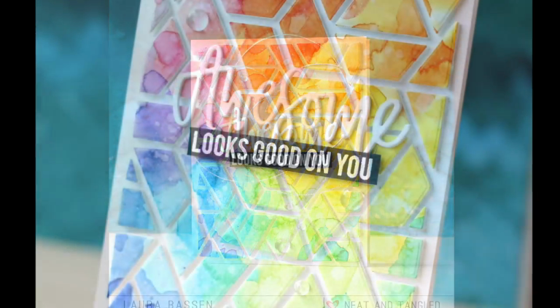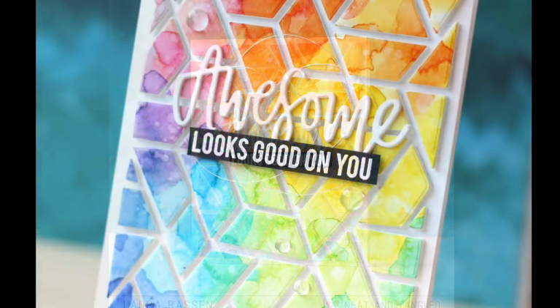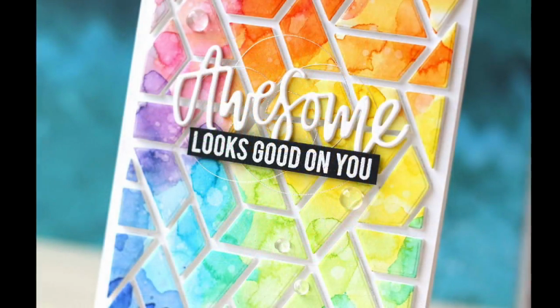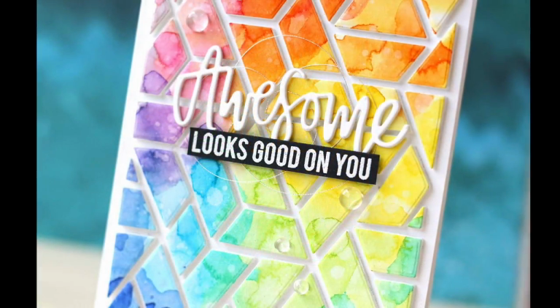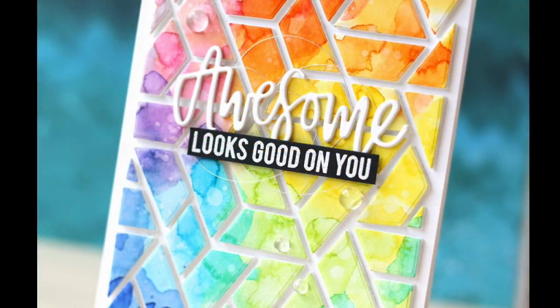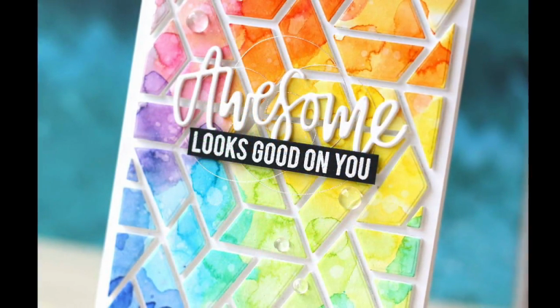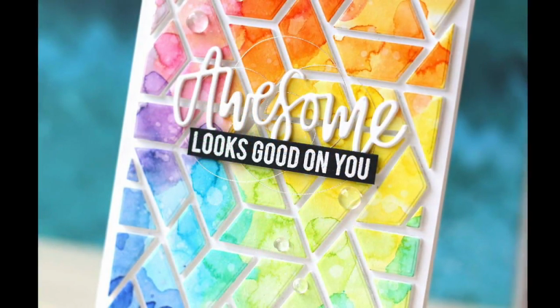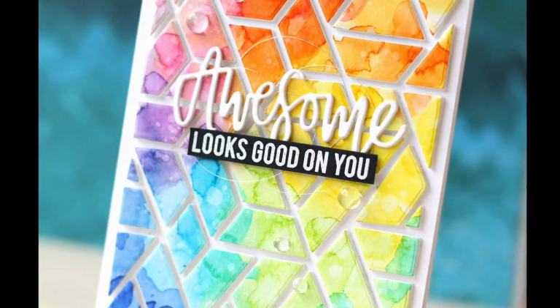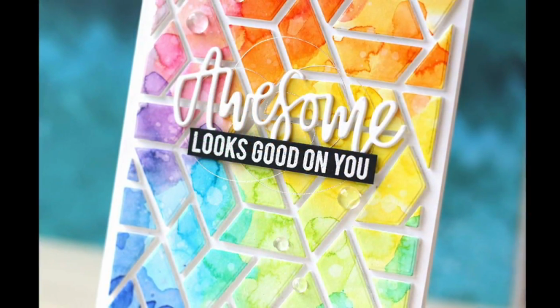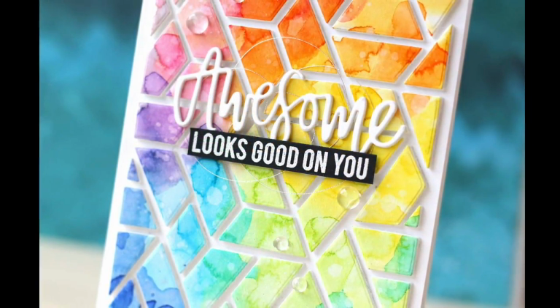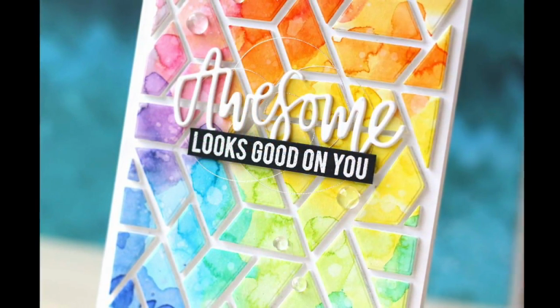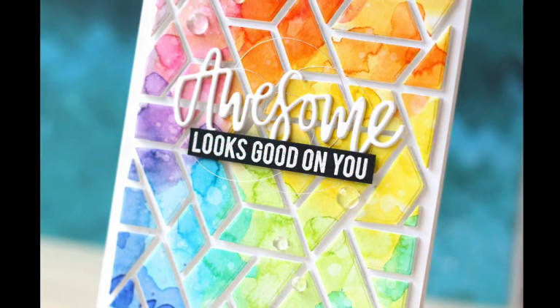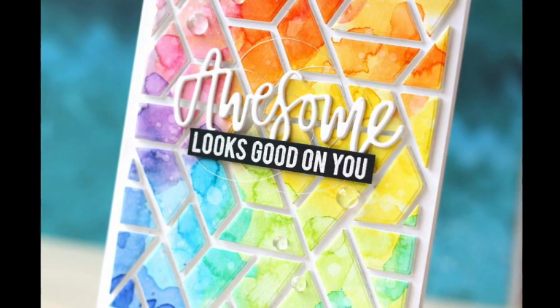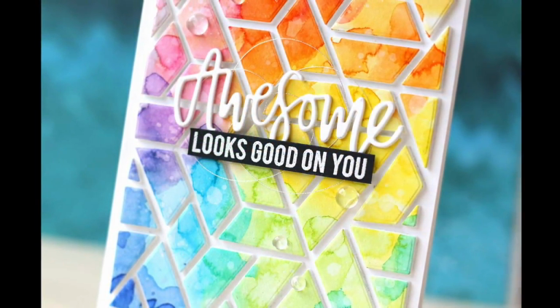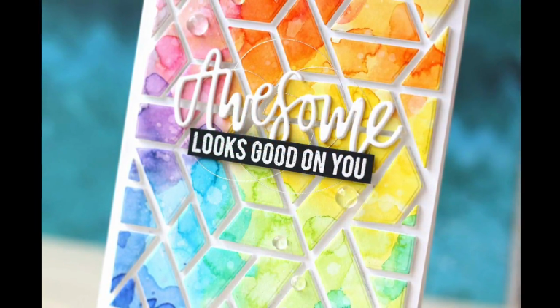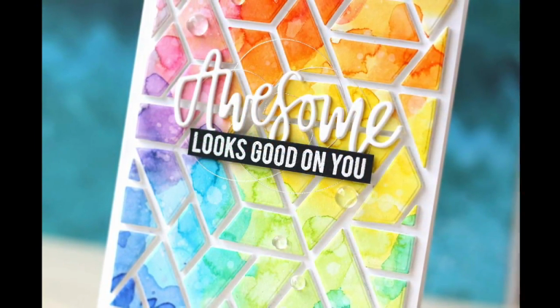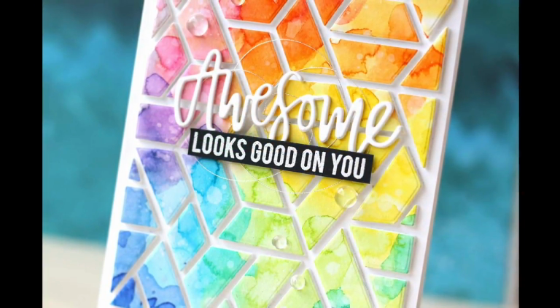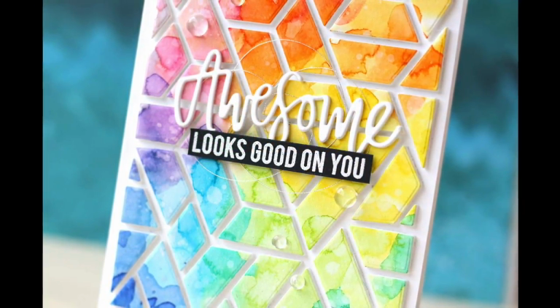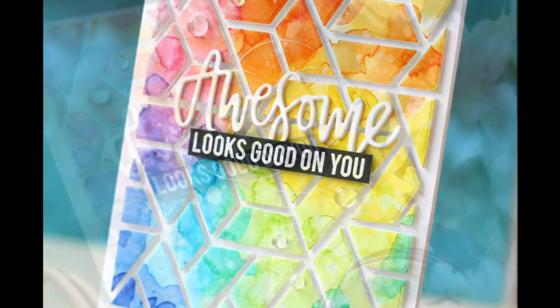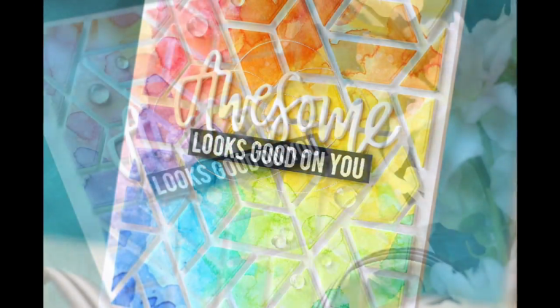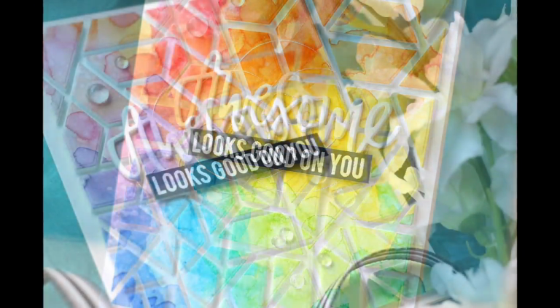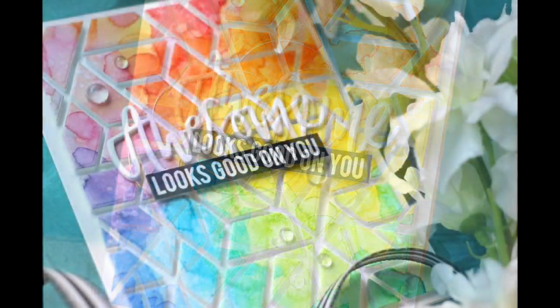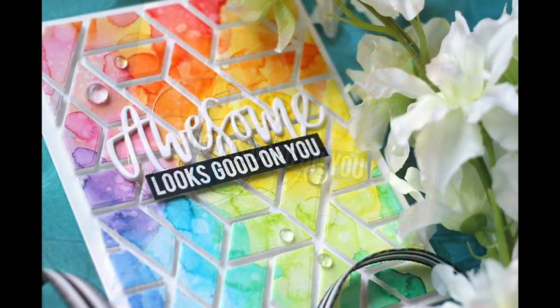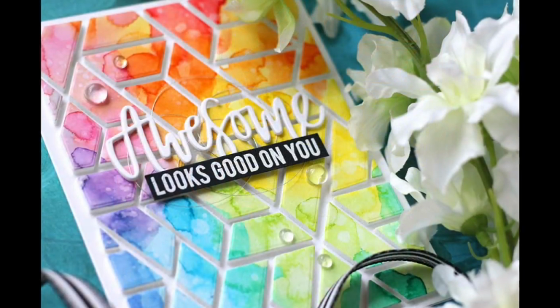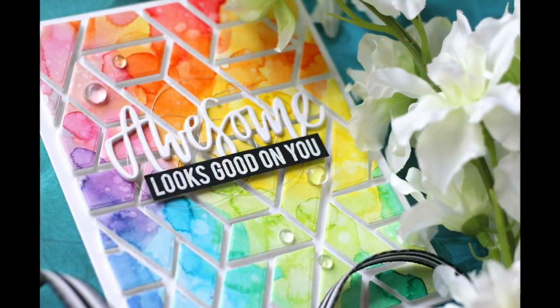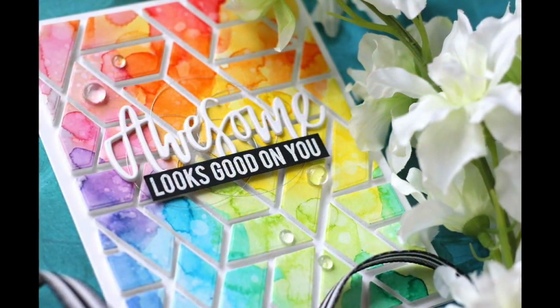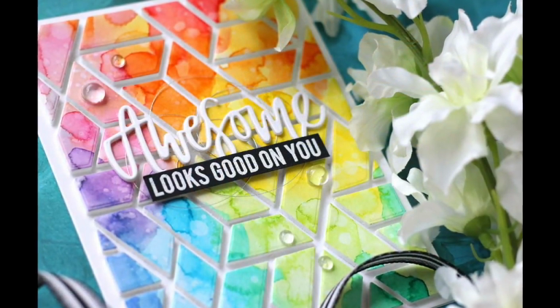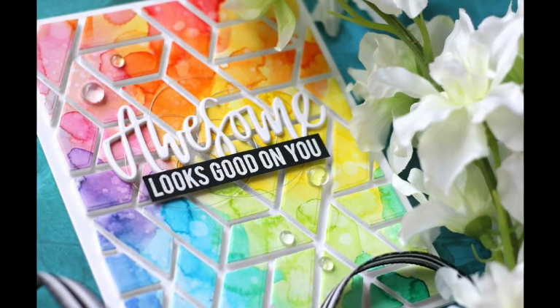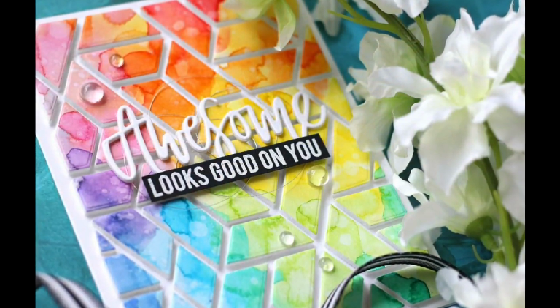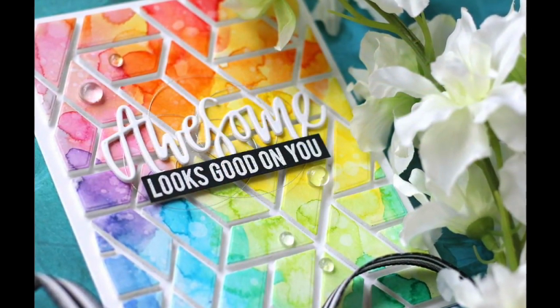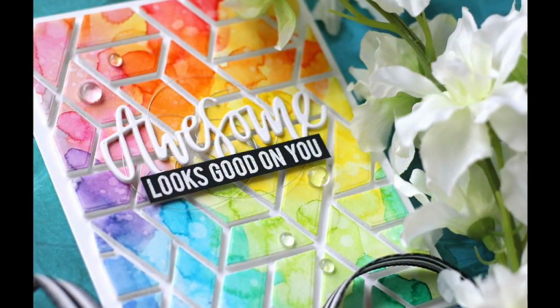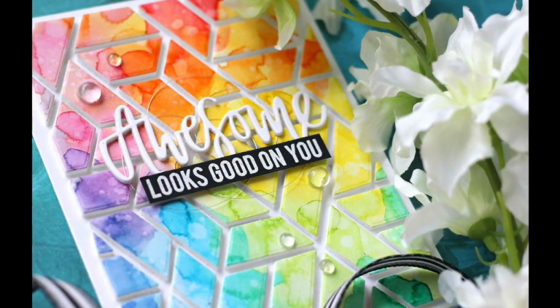Awesome looks good on you! Thanks so much for joining me, have a wonderful day, and I'll see you next time.